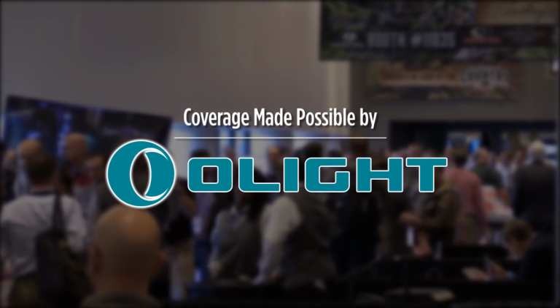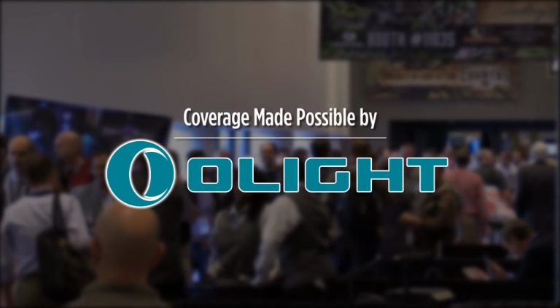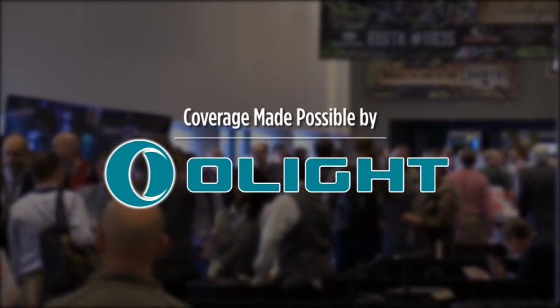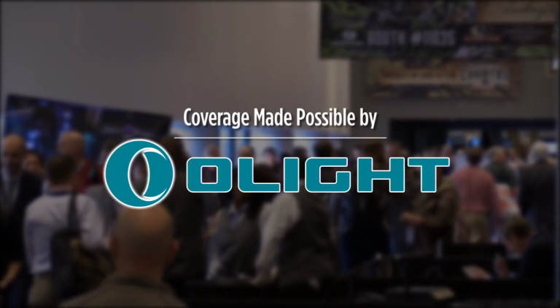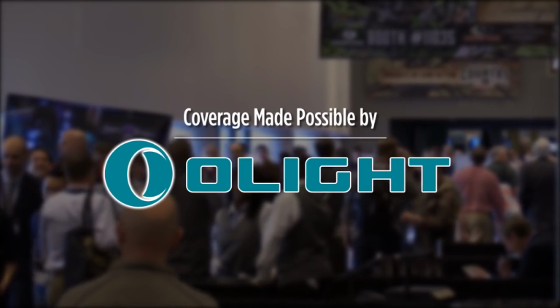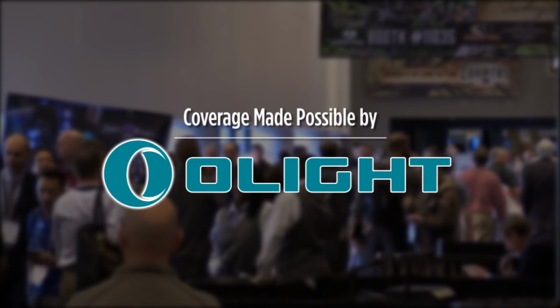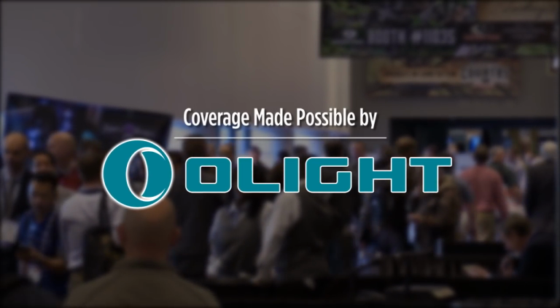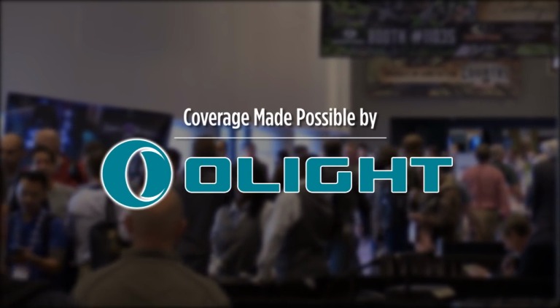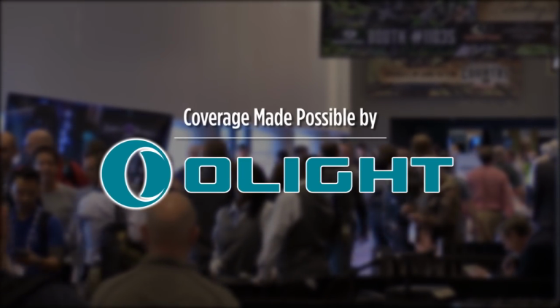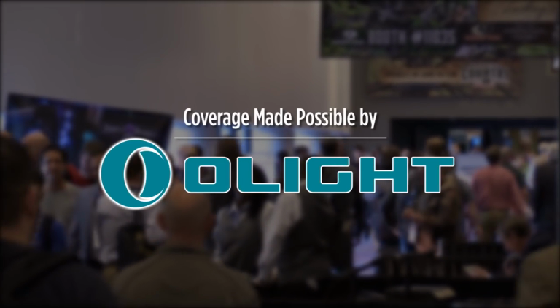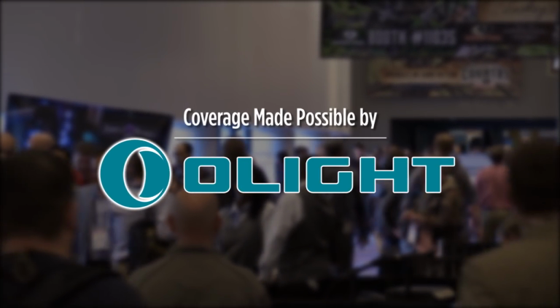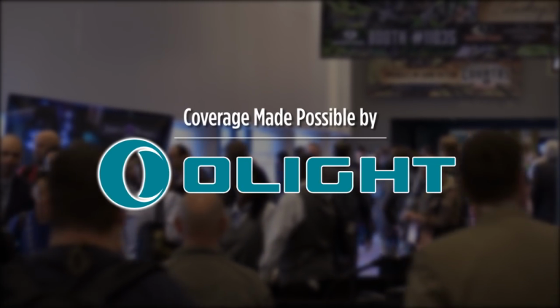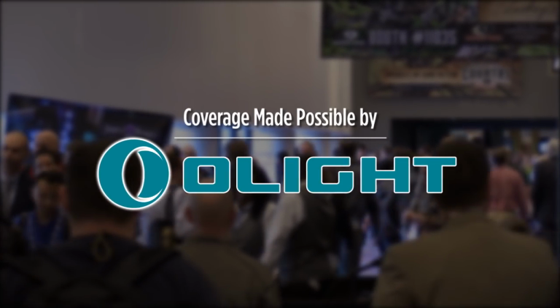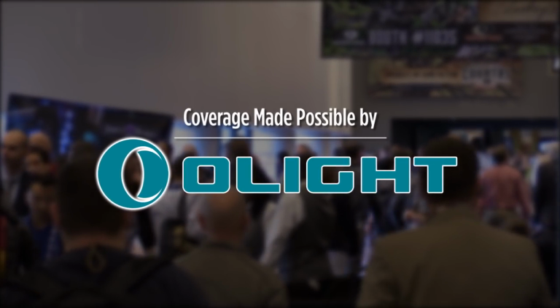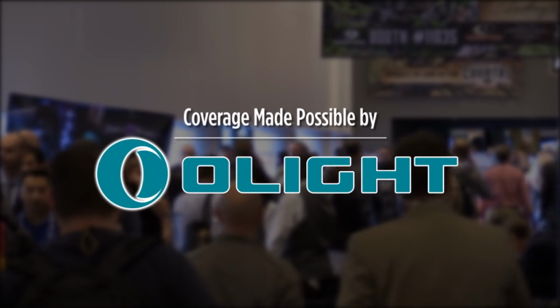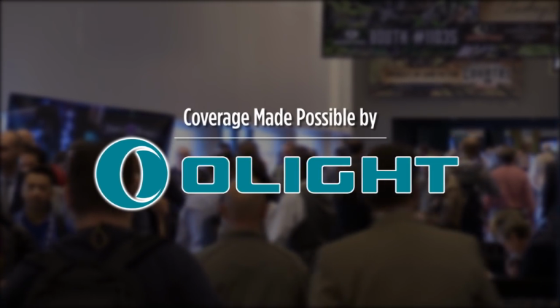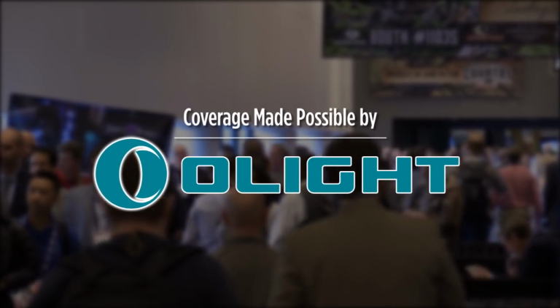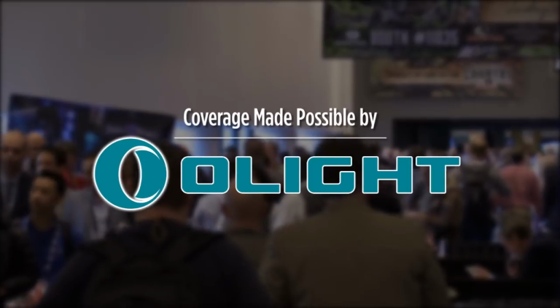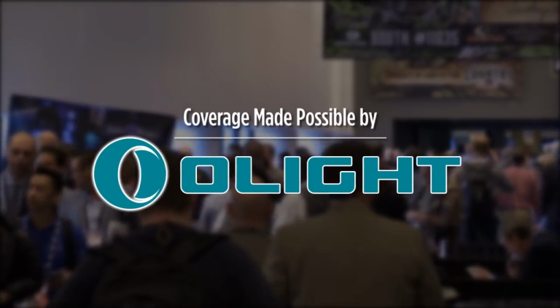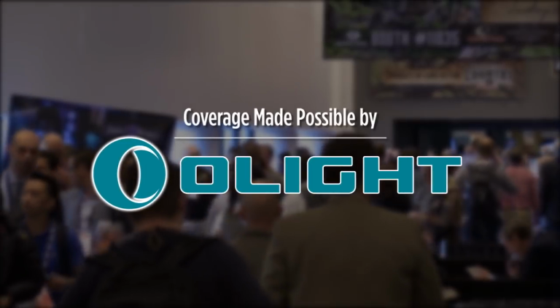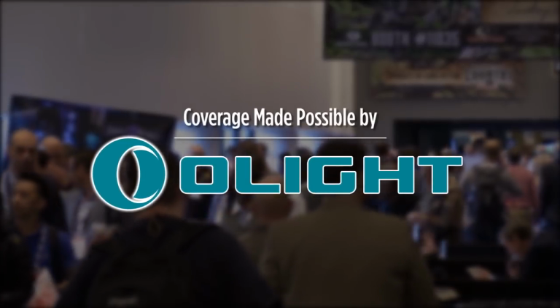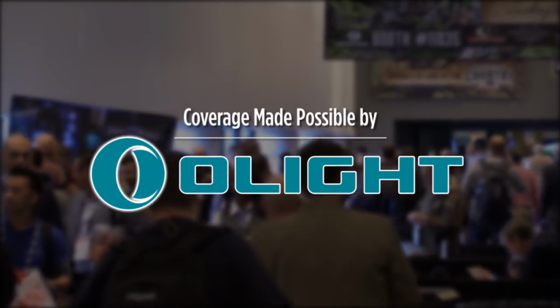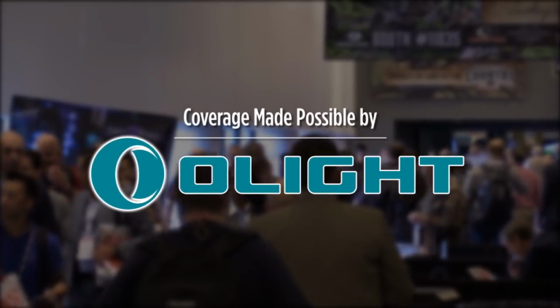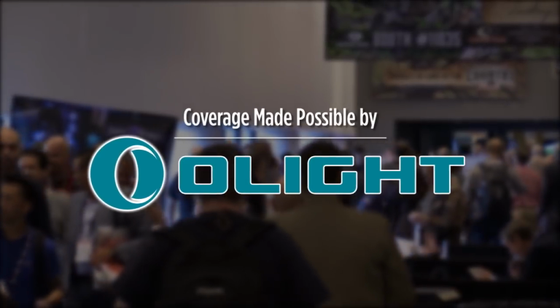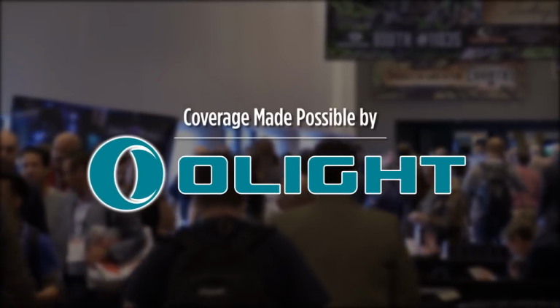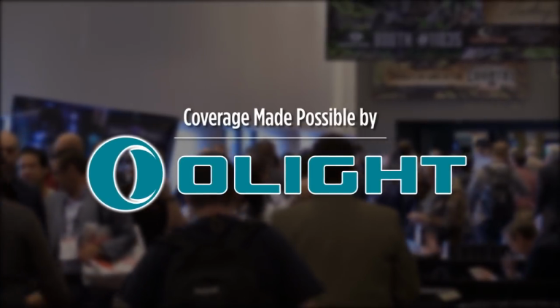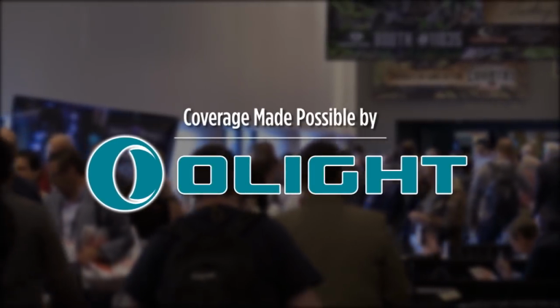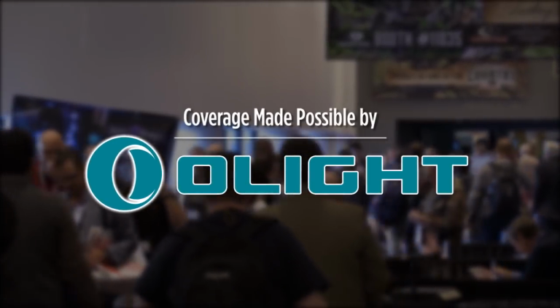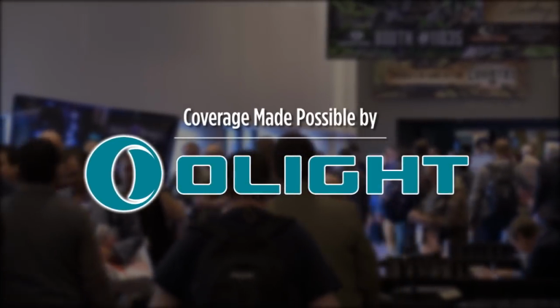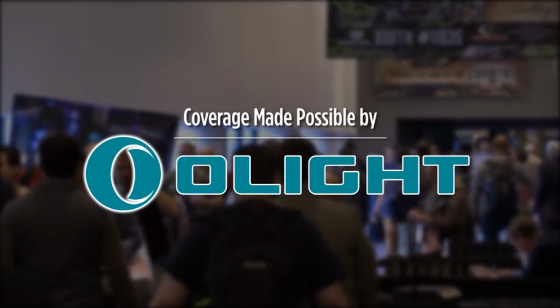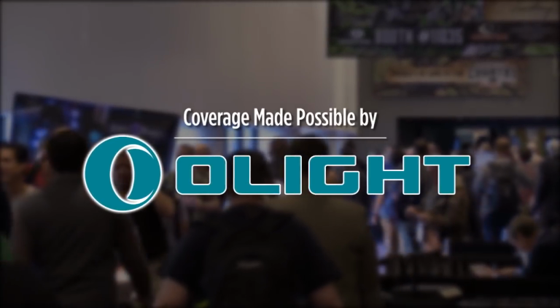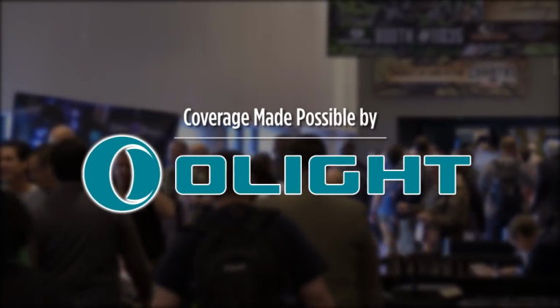I've been carrying Olight flashlights for years and I love them. Use the link below and code Olight10 for 10% off anytime.